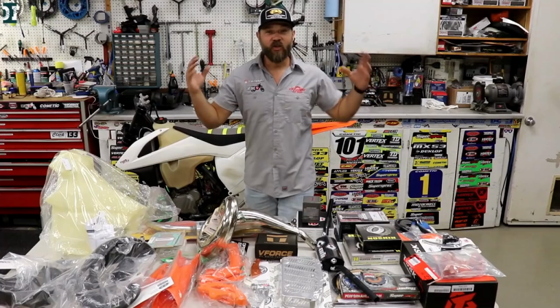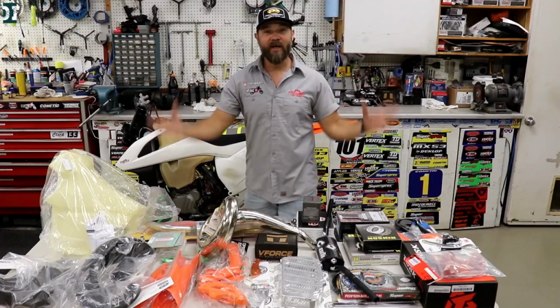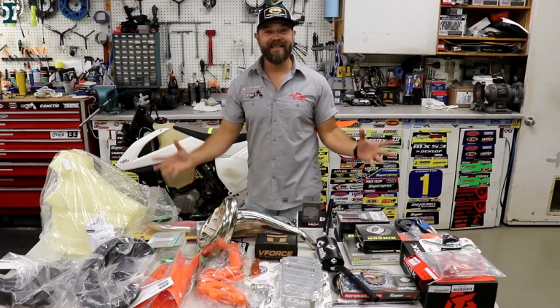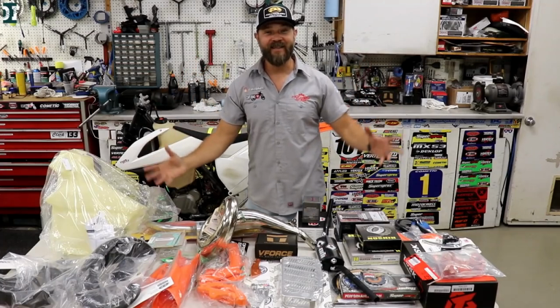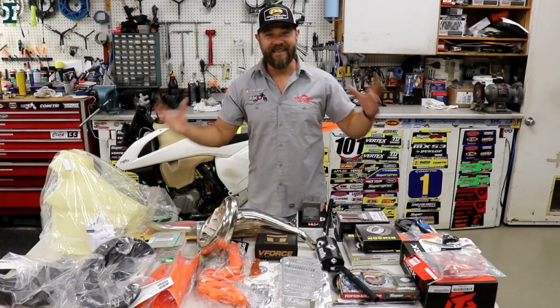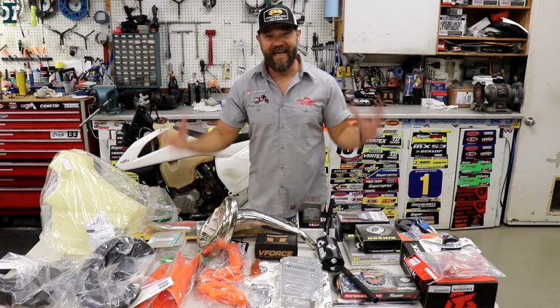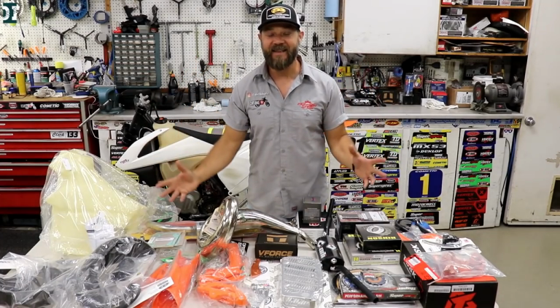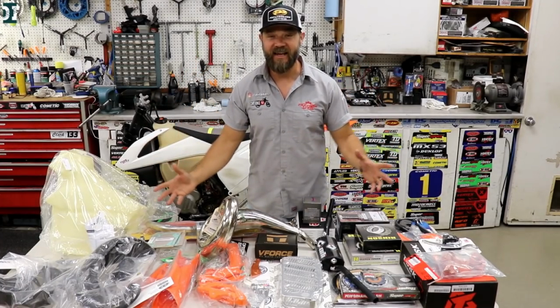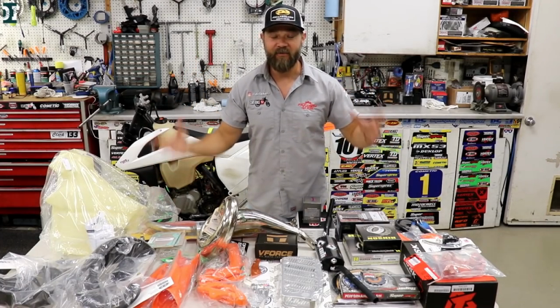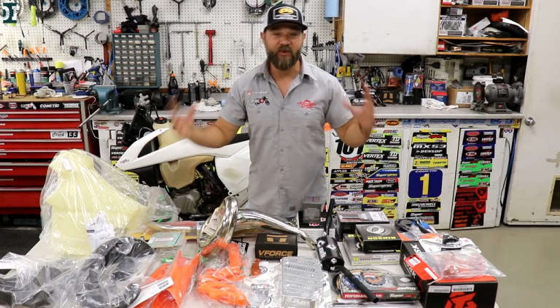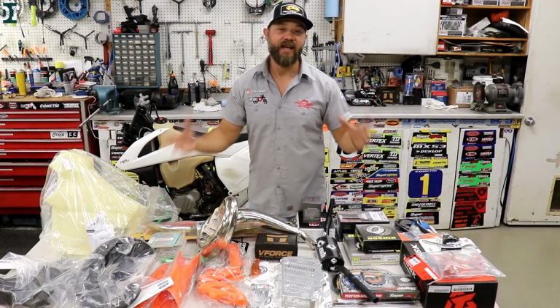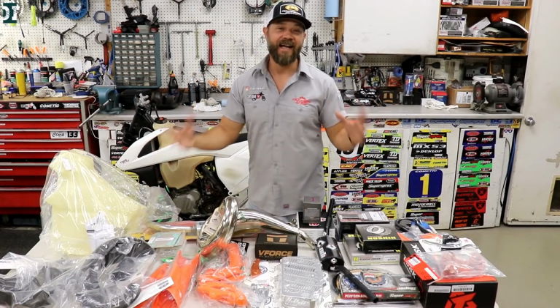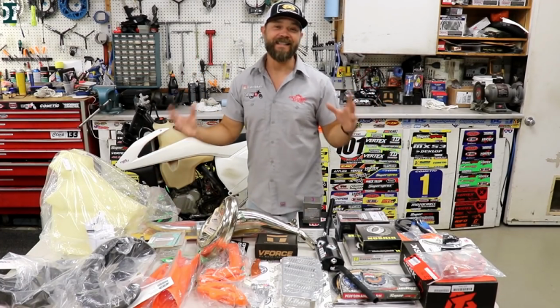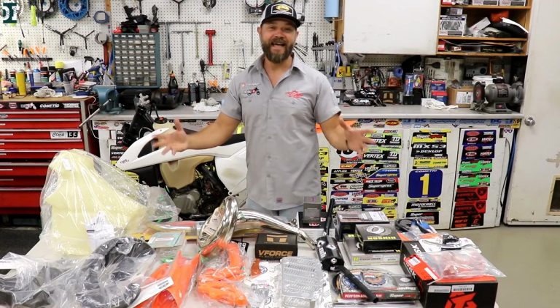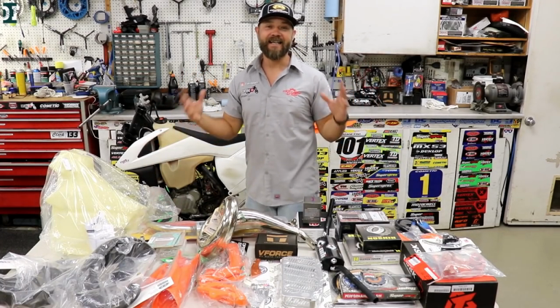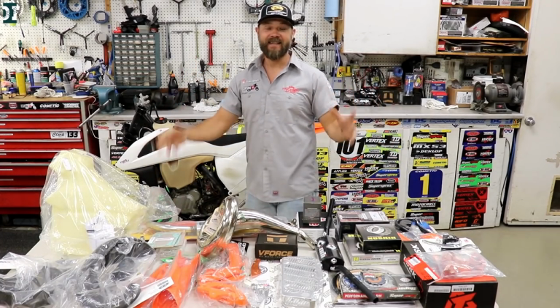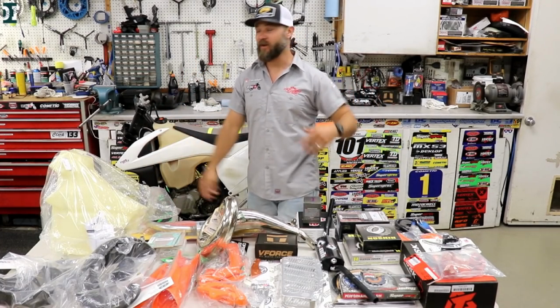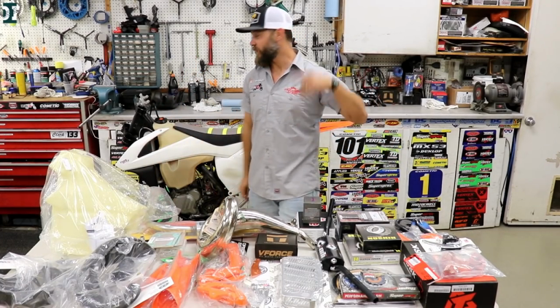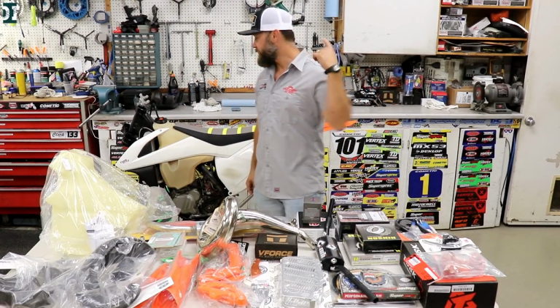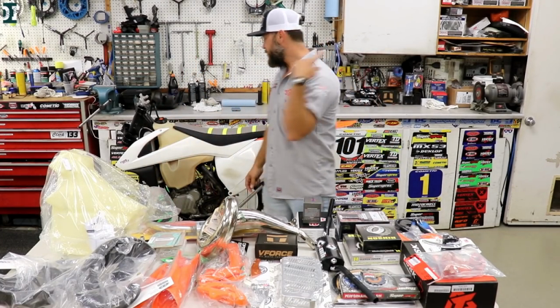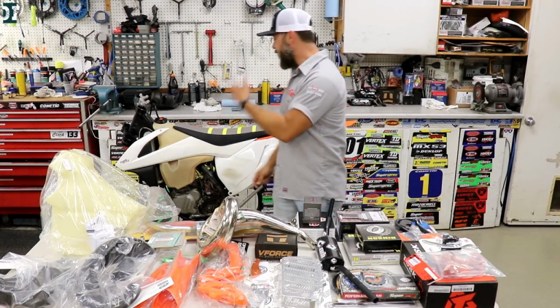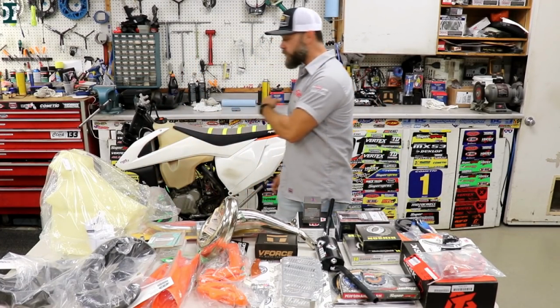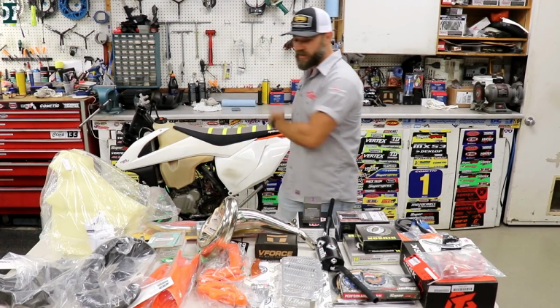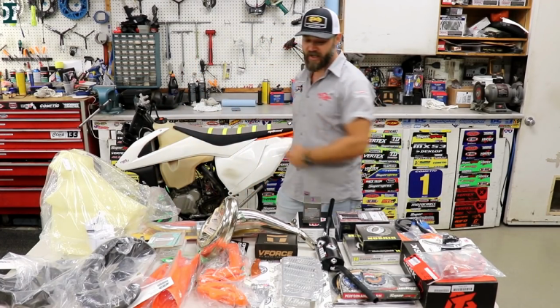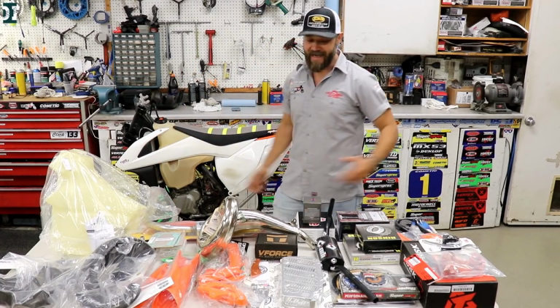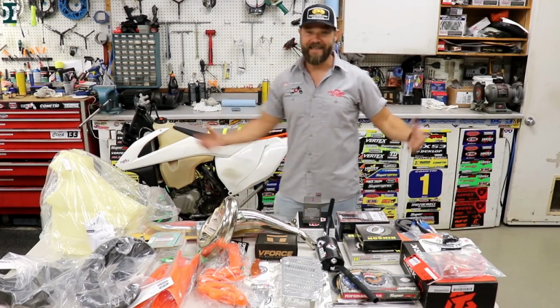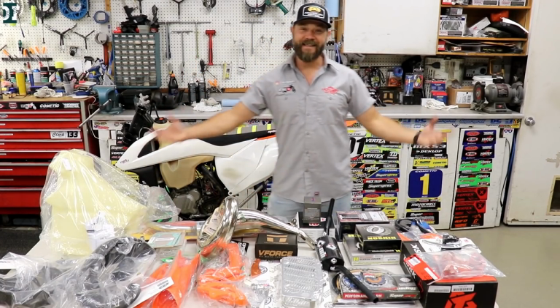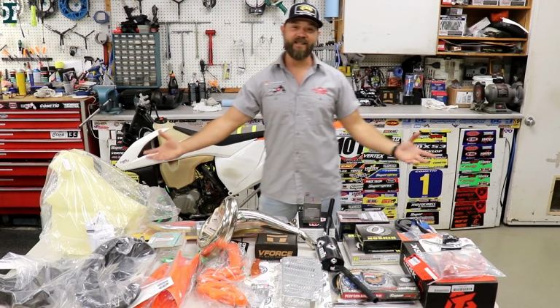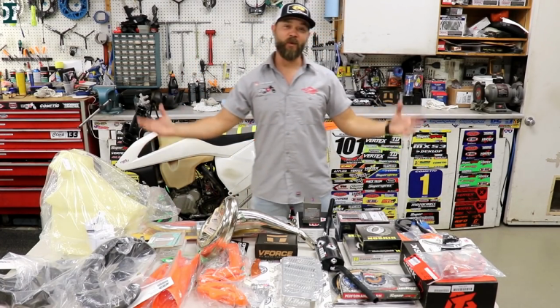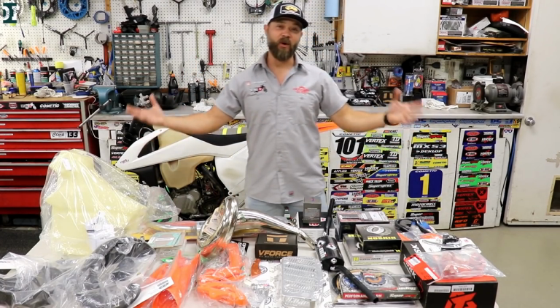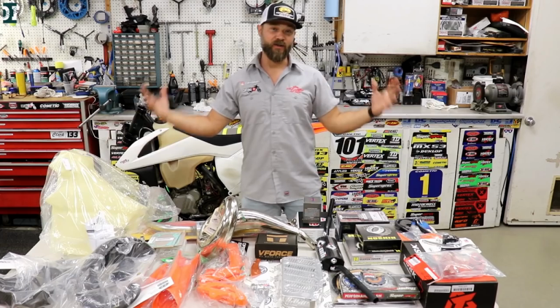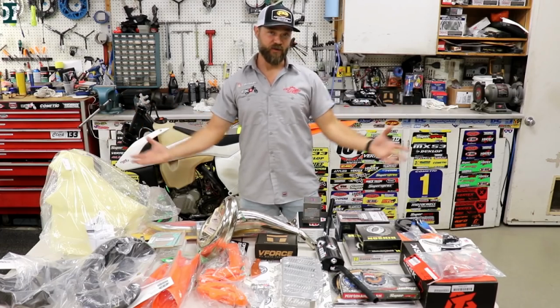2017 KTM 300 XC with 250 hours — and this is what we're gonna do.